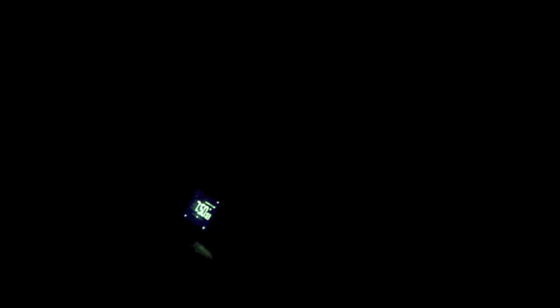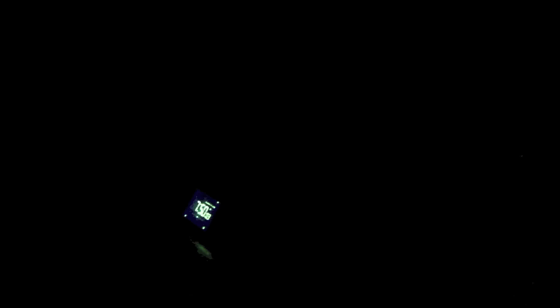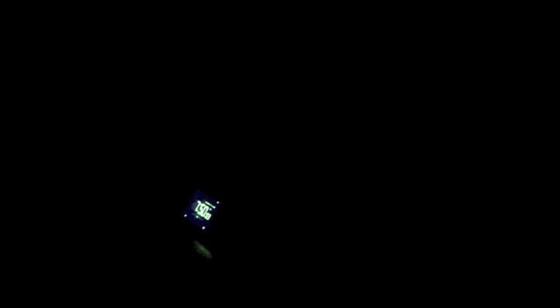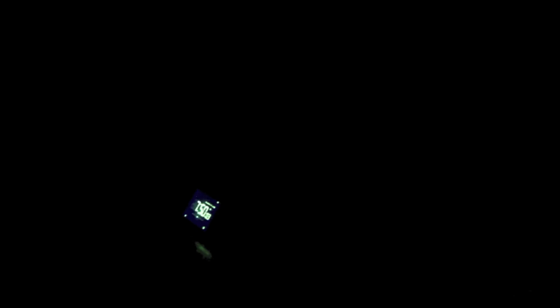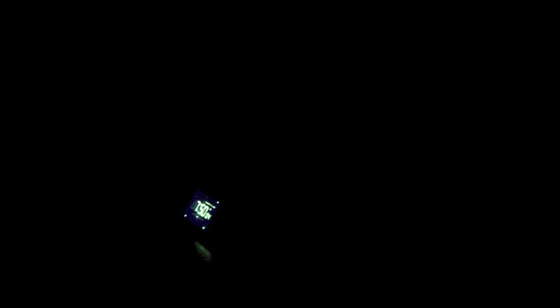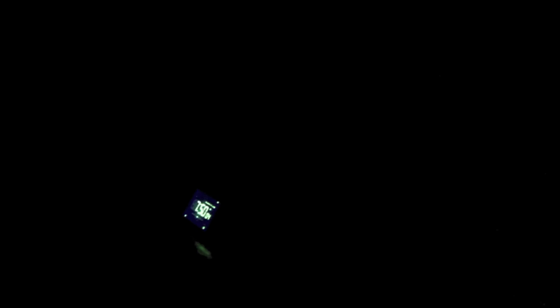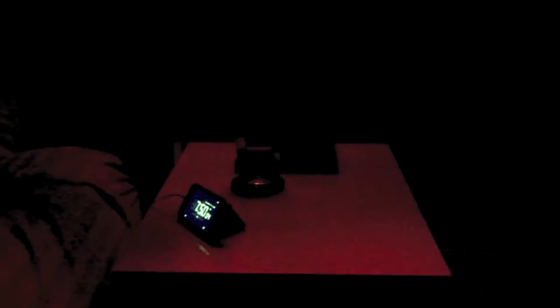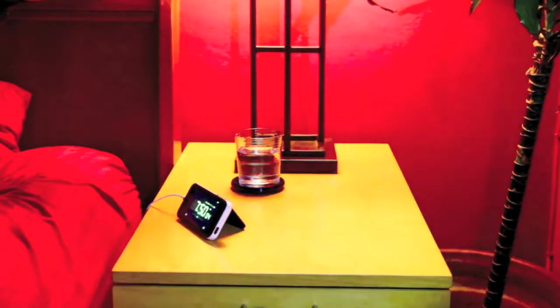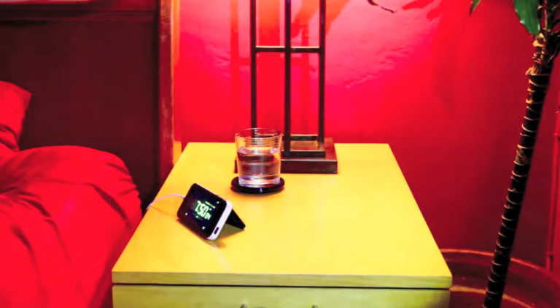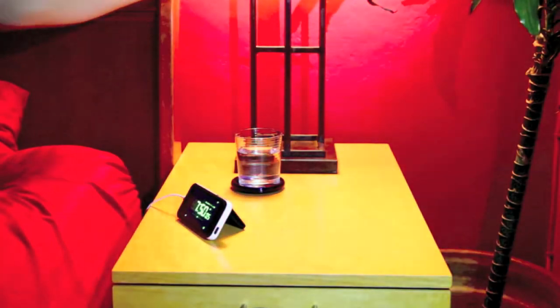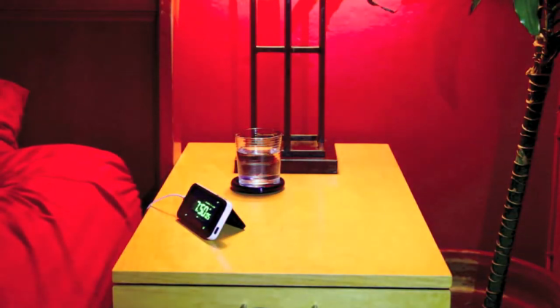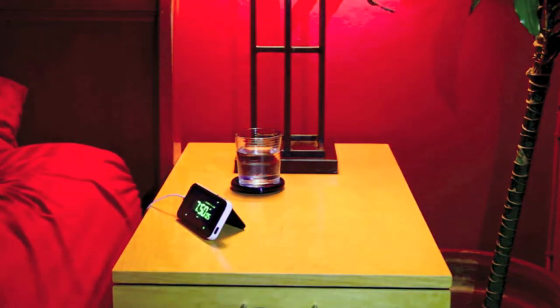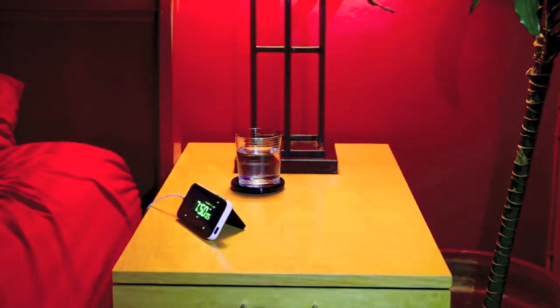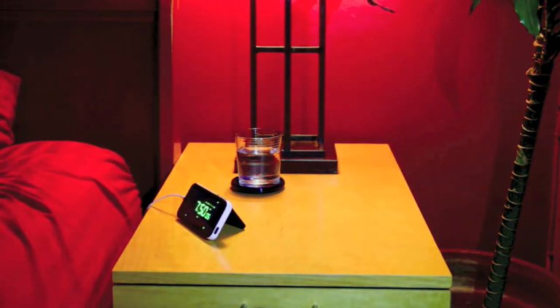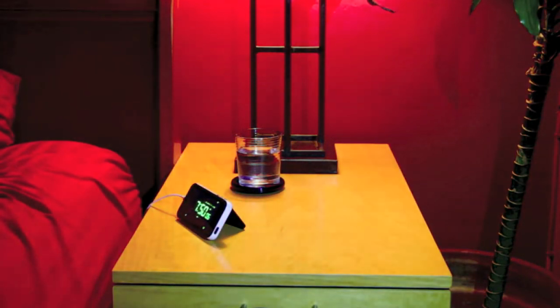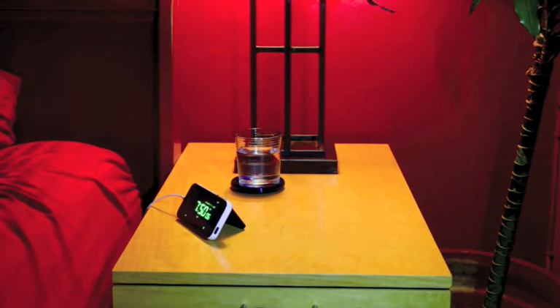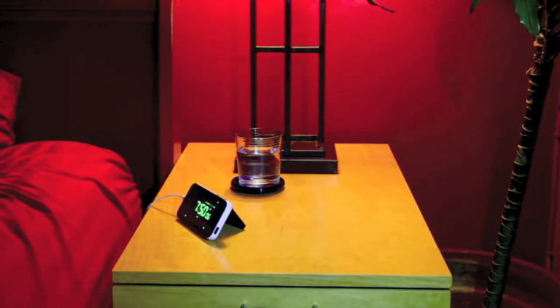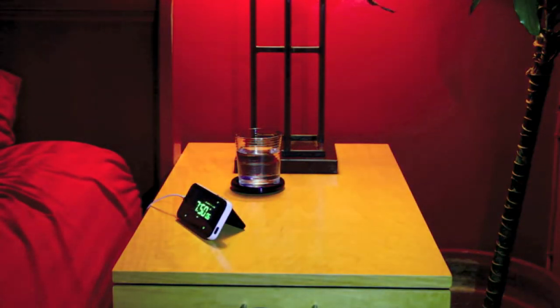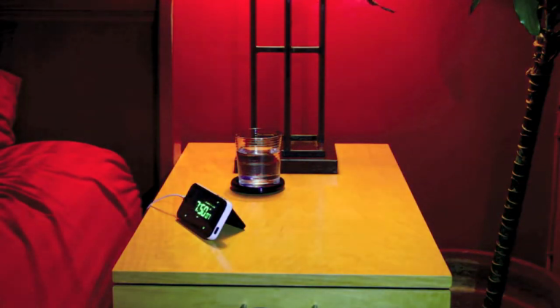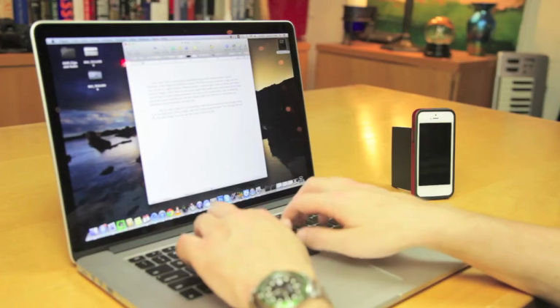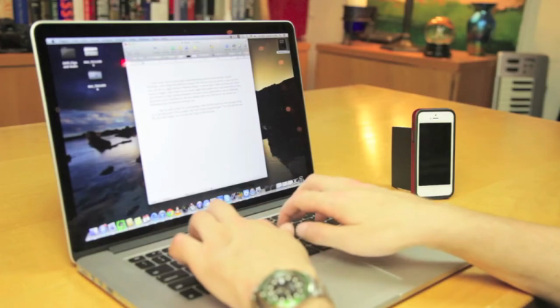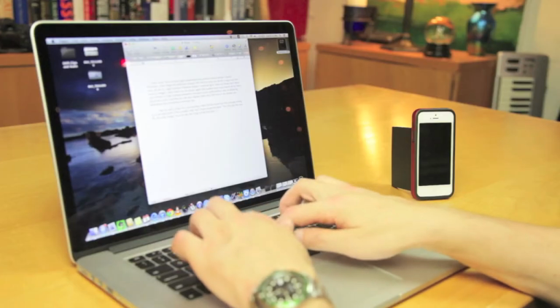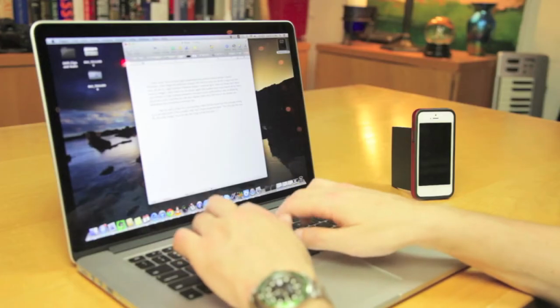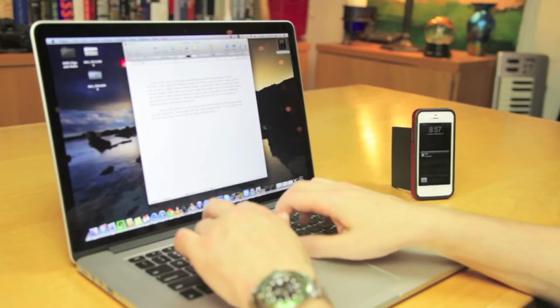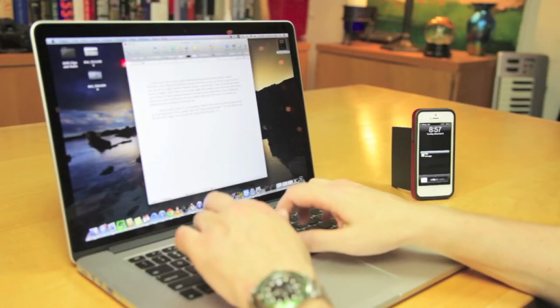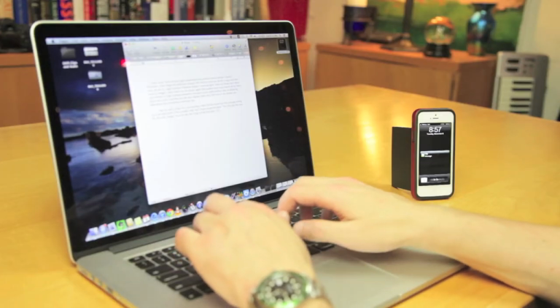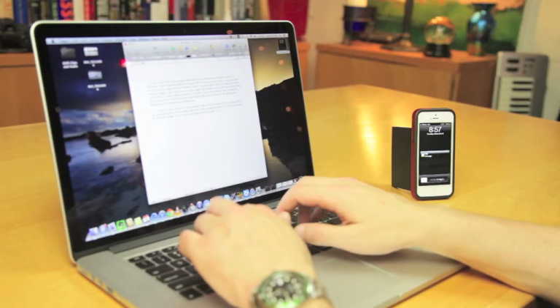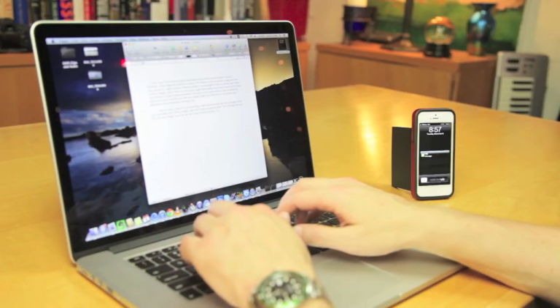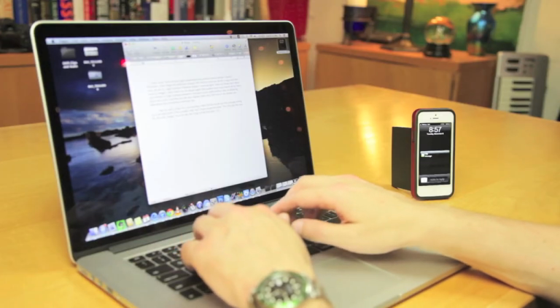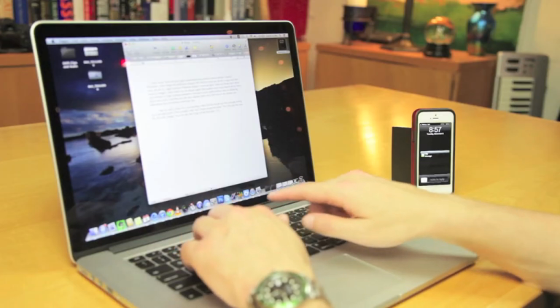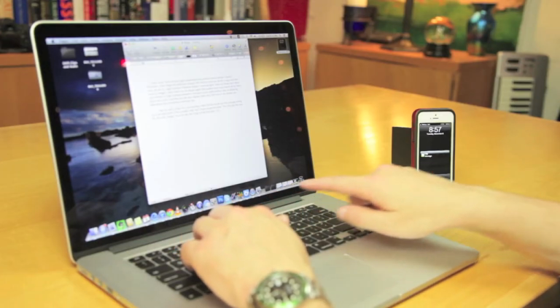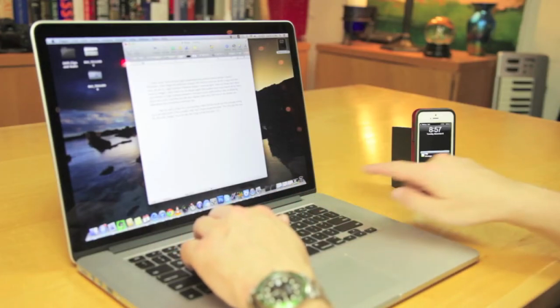It even has a built-in magic stand that allows you to place your iPhone in landscape or portrait mode.